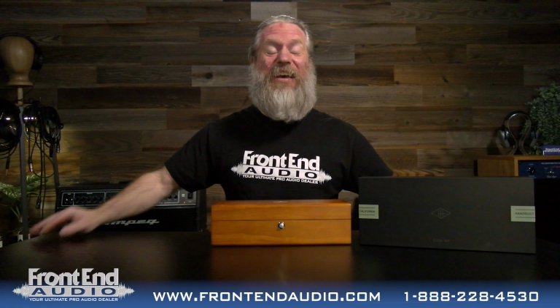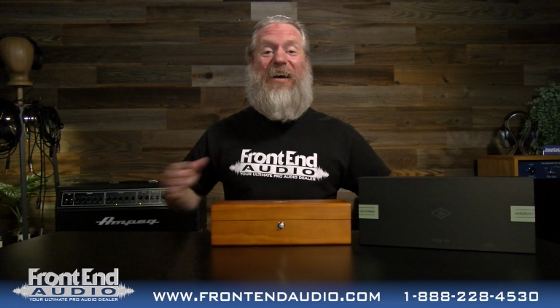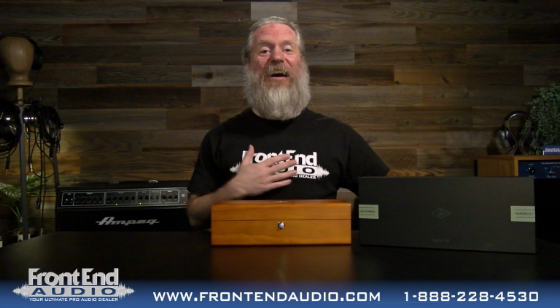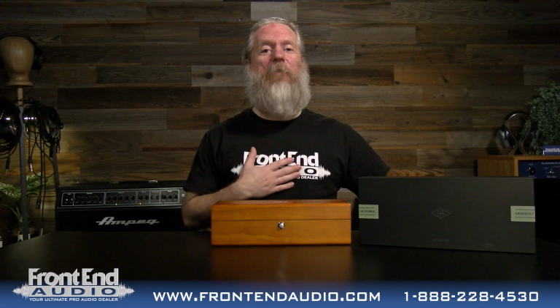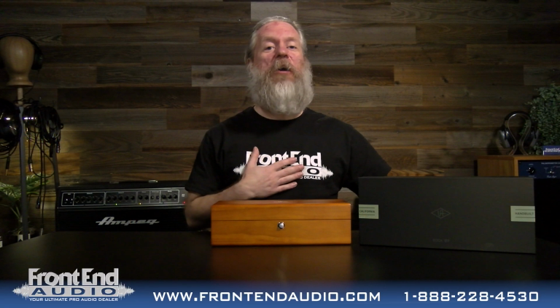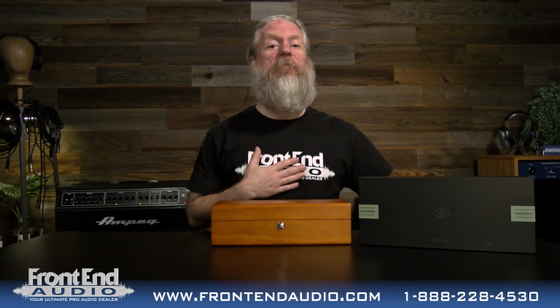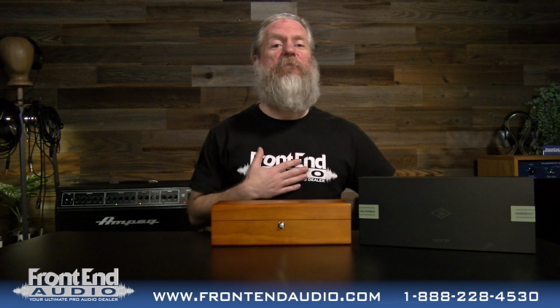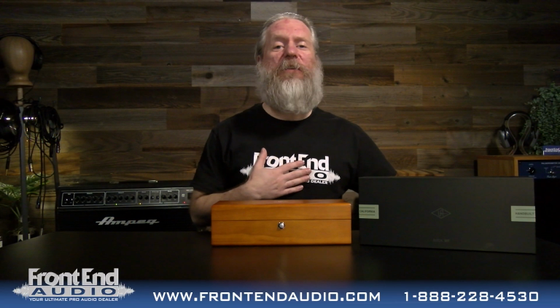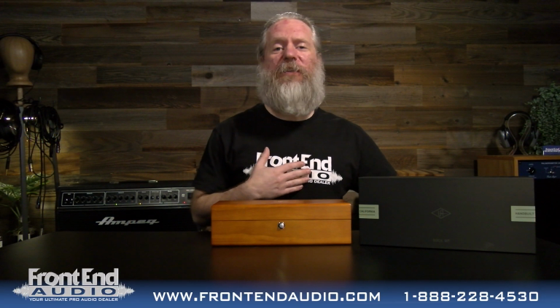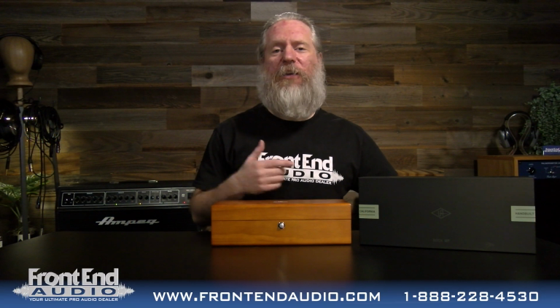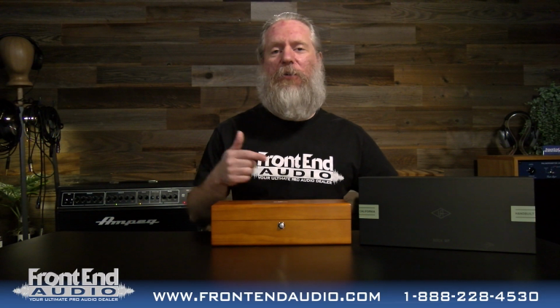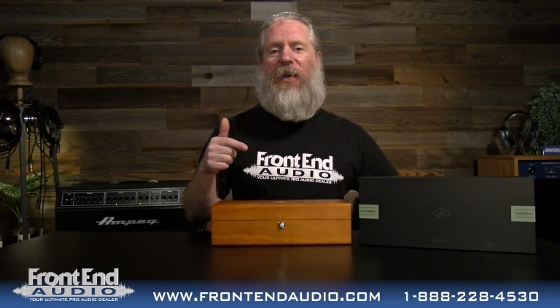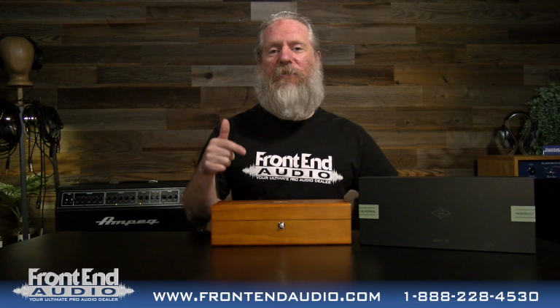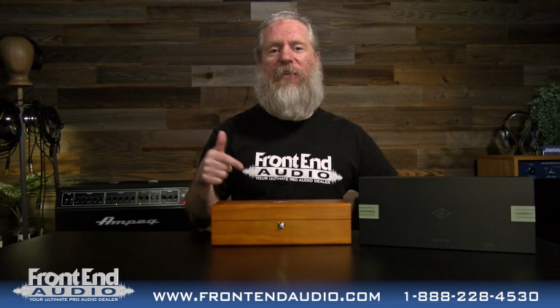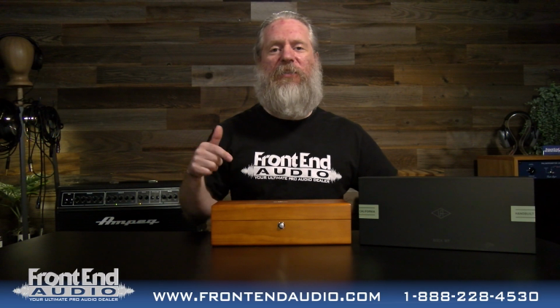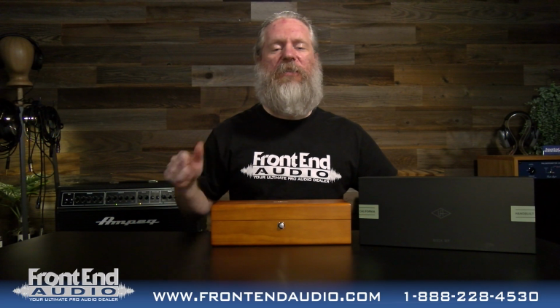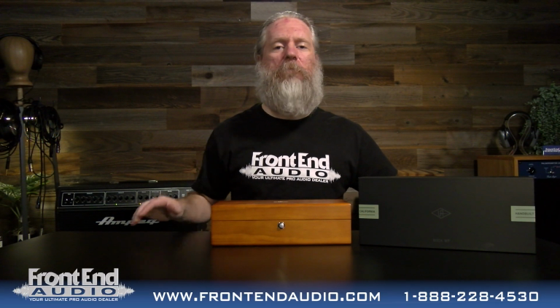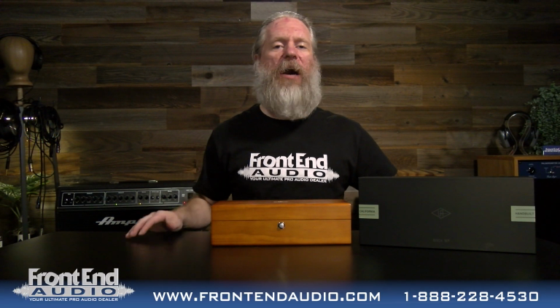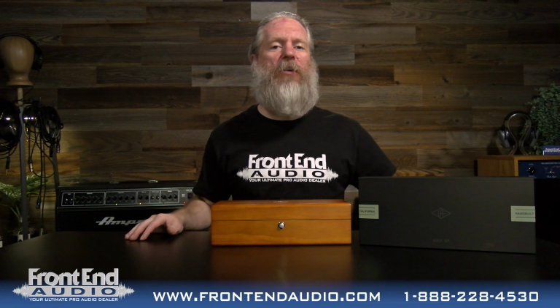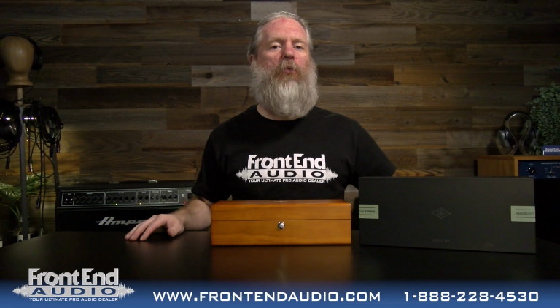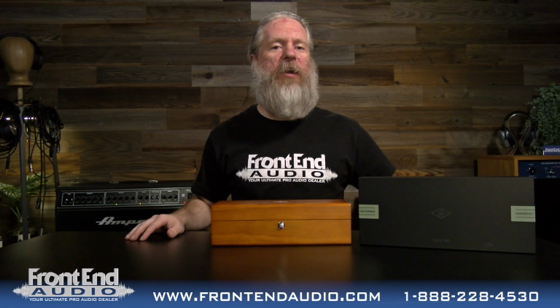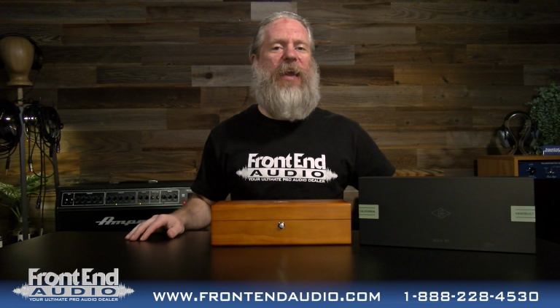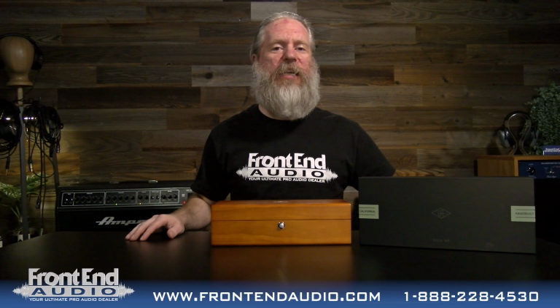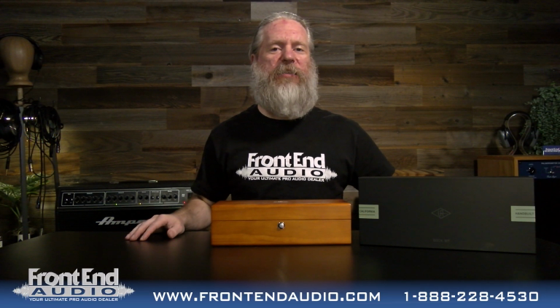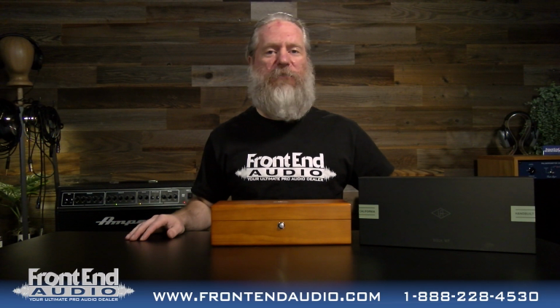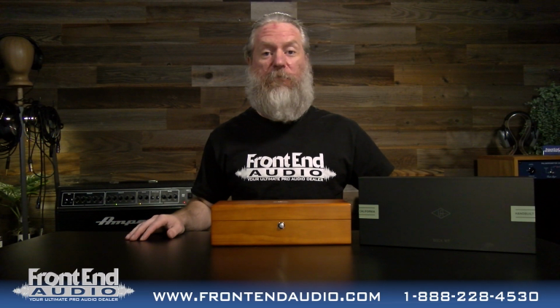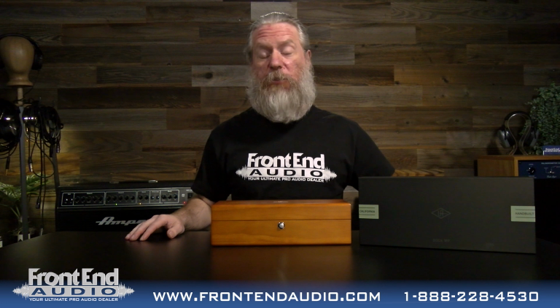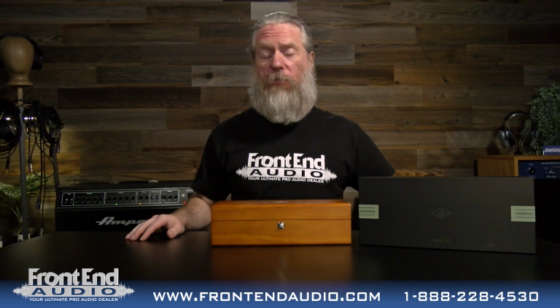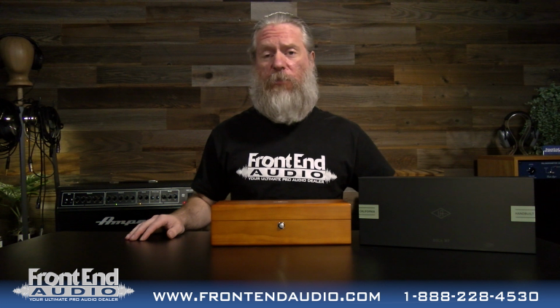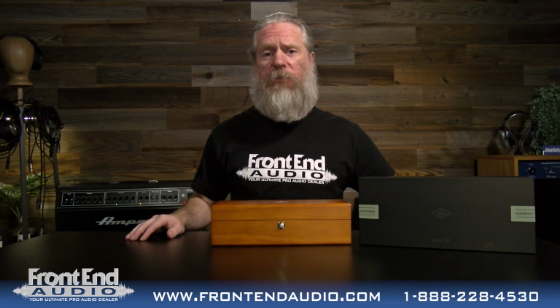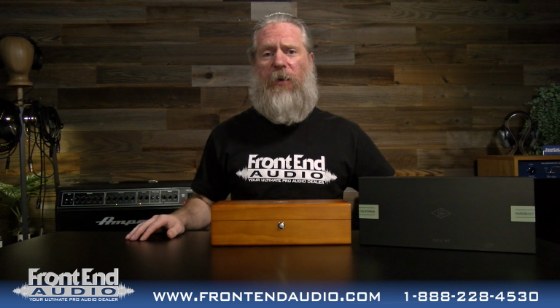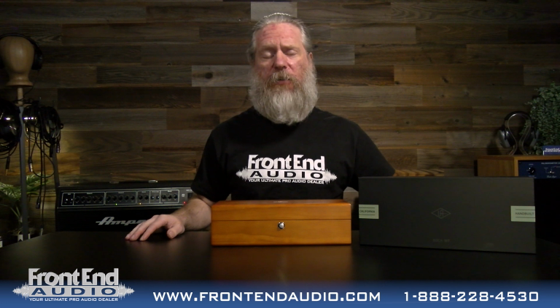Hi, I'm Ryan with Frontend Audio and this is the Bach 187 from Universal Audio.